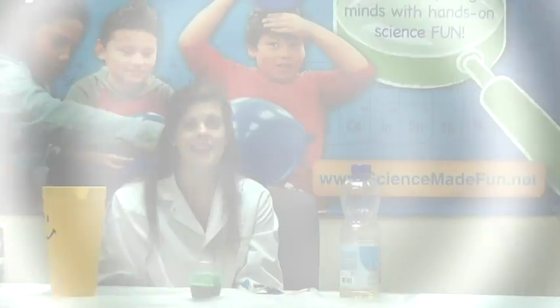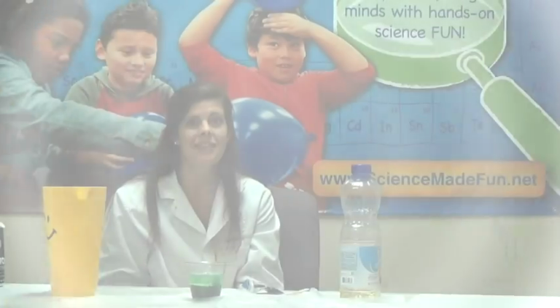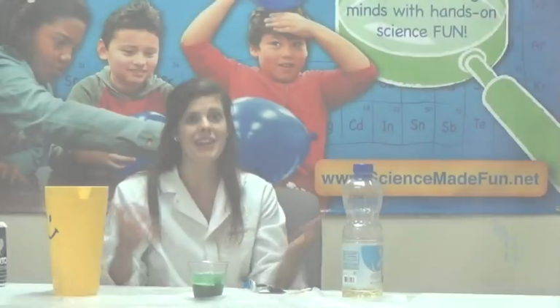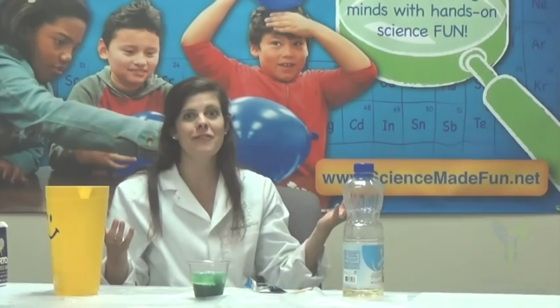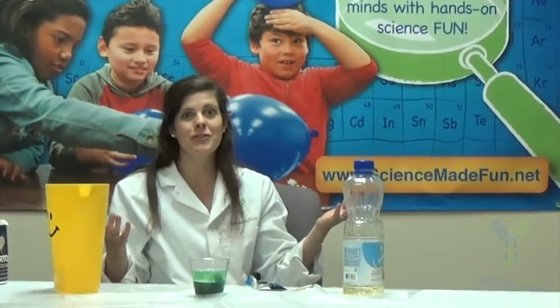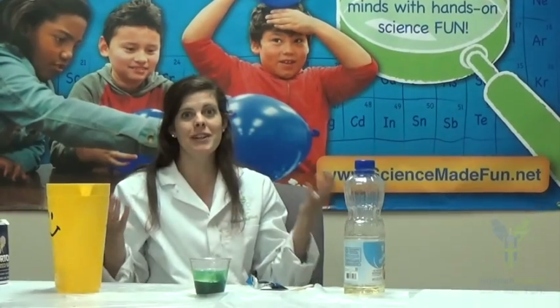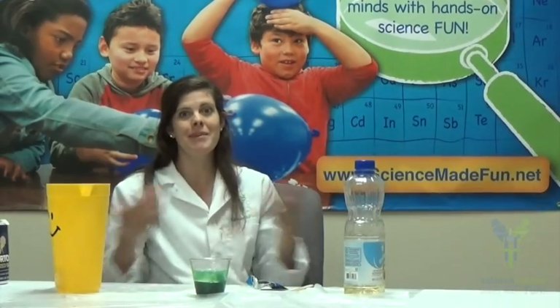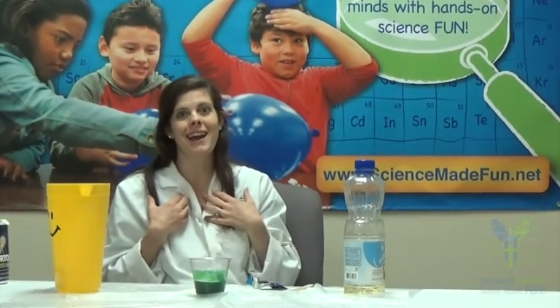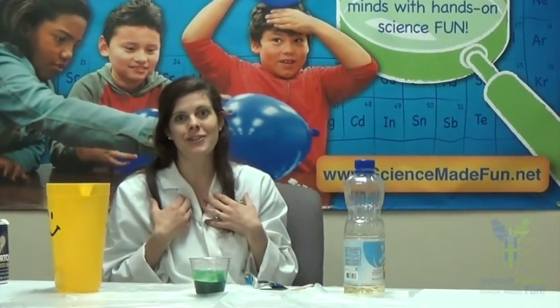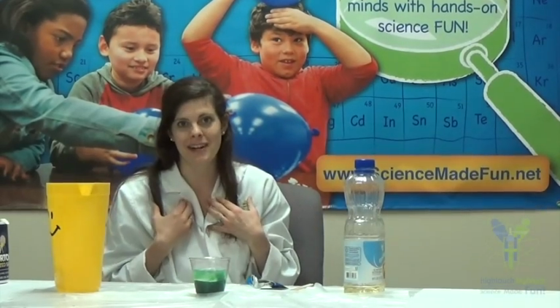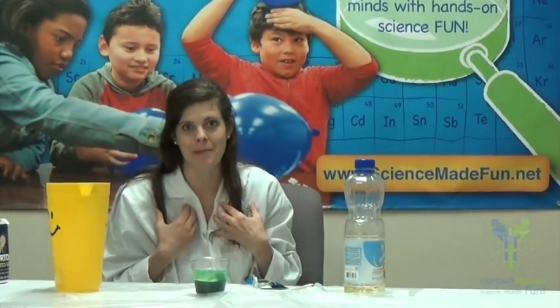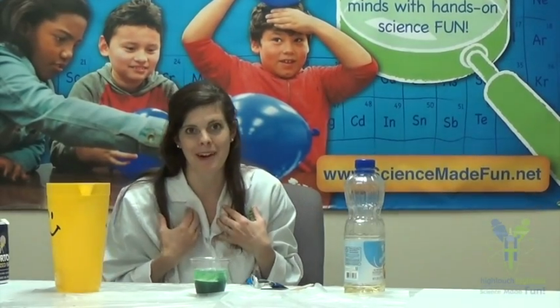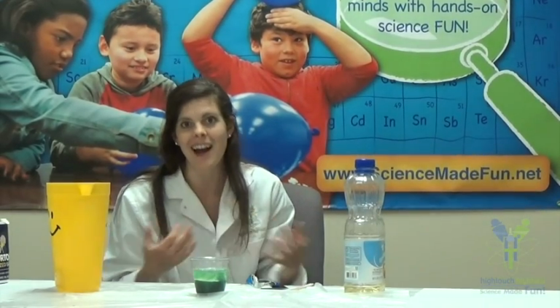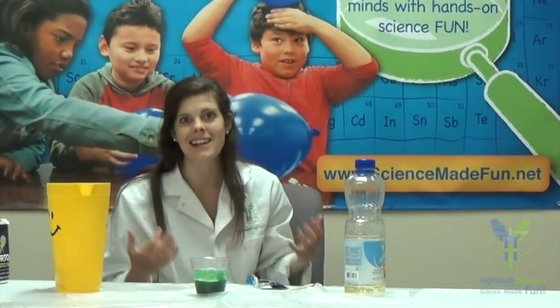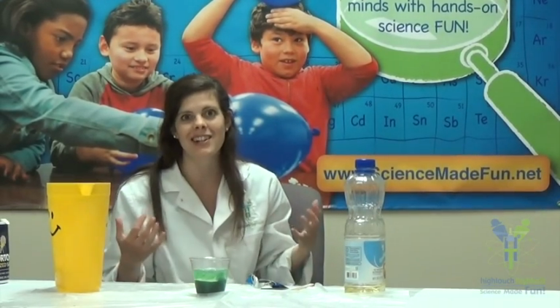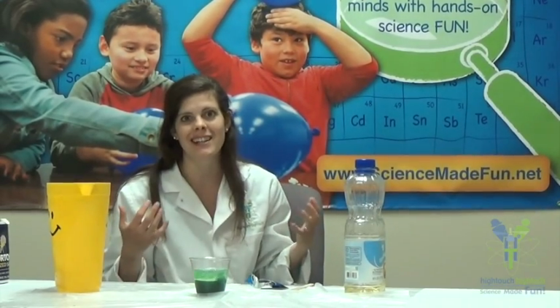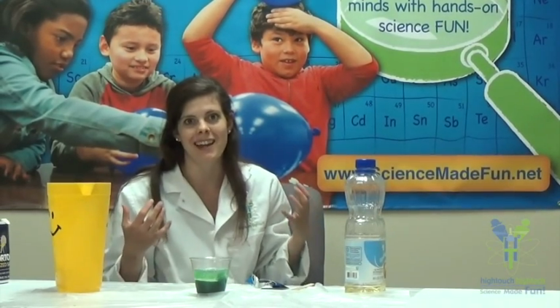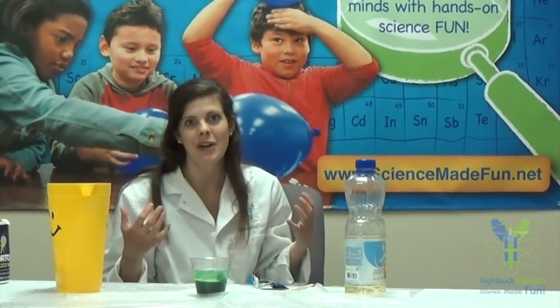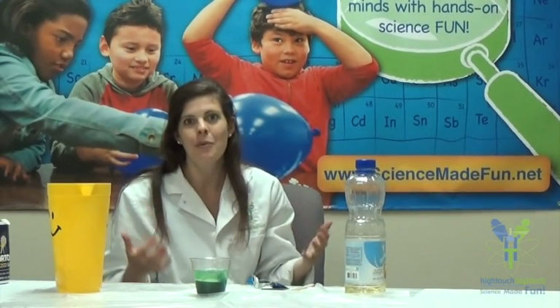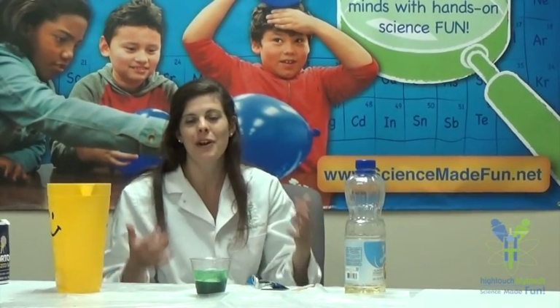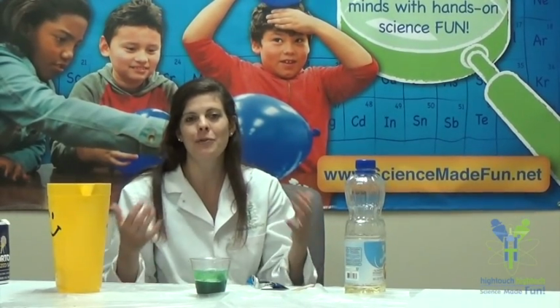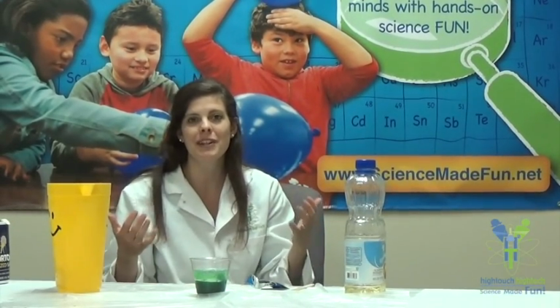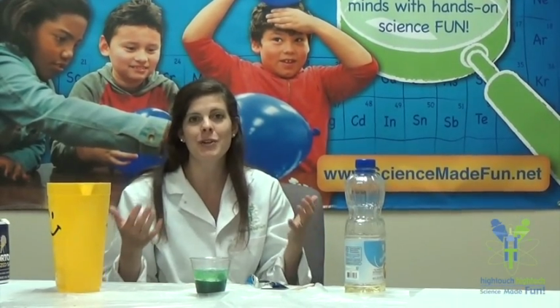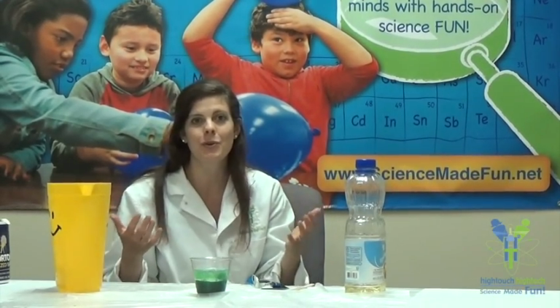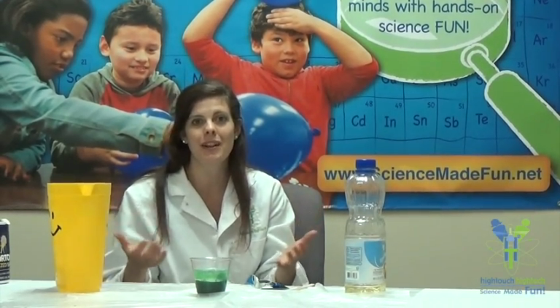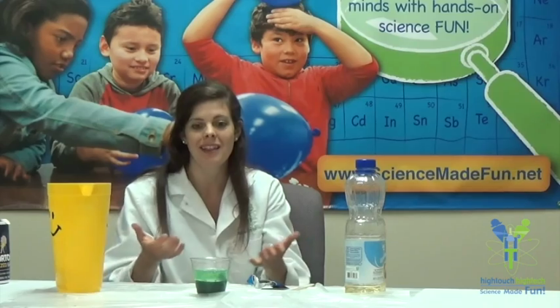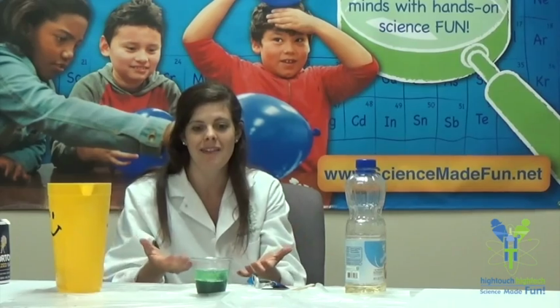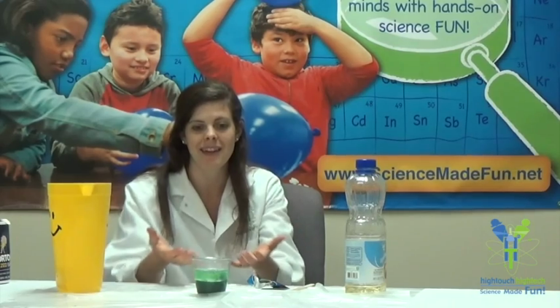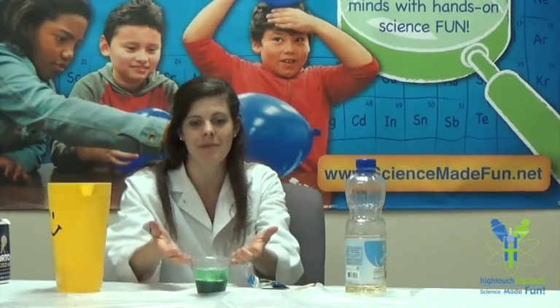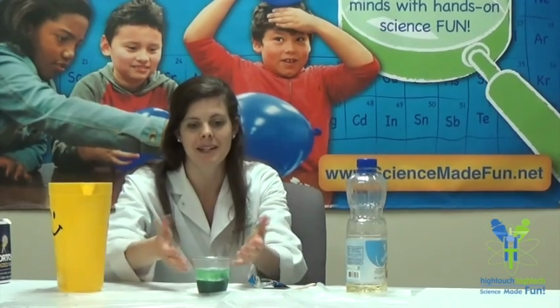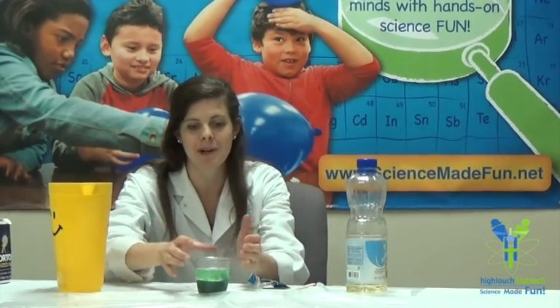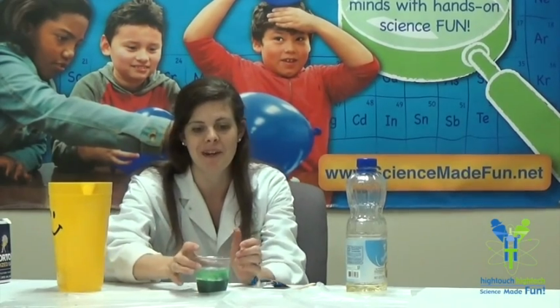Thank you for joining me, Asteroid Amber and High Touch High Tech, with our really cool lava lamp experiment.